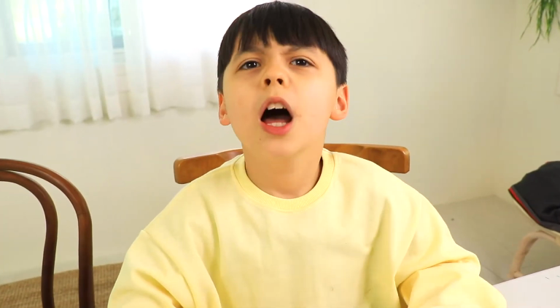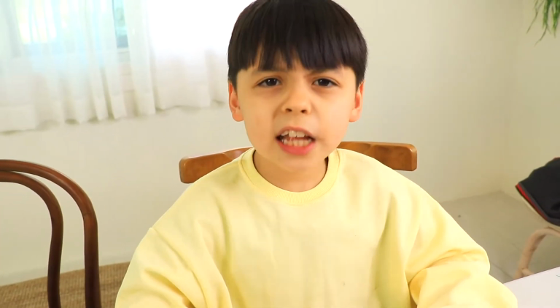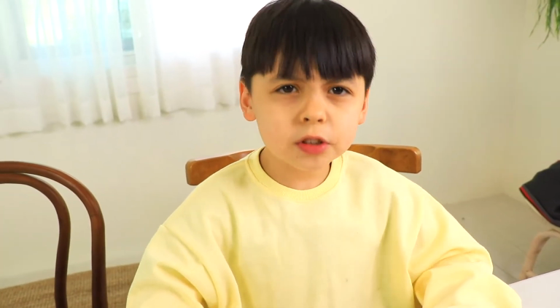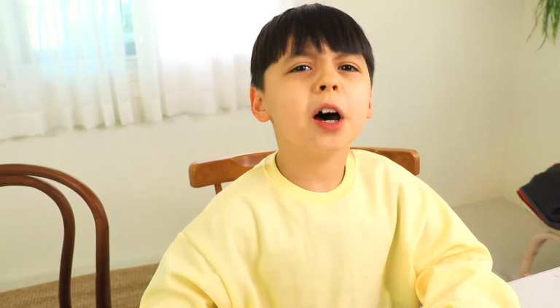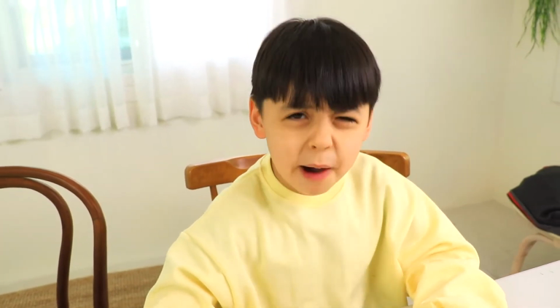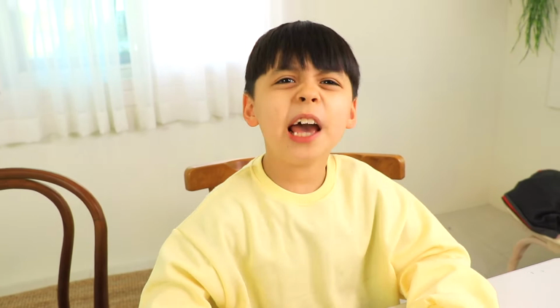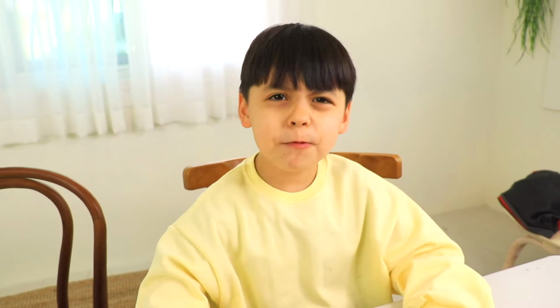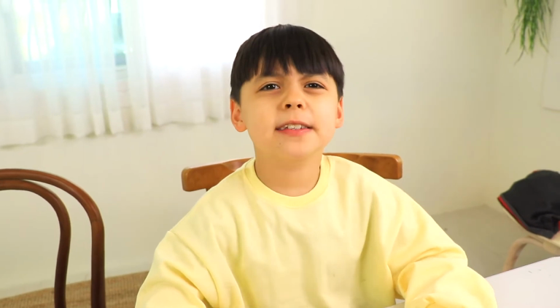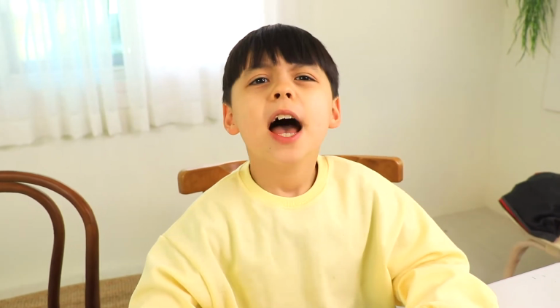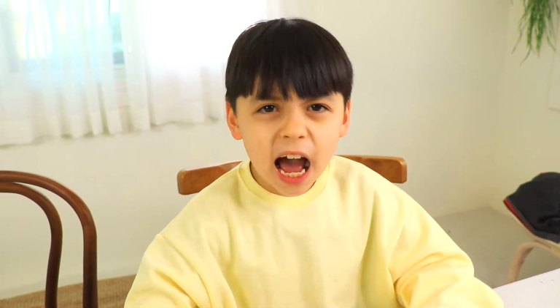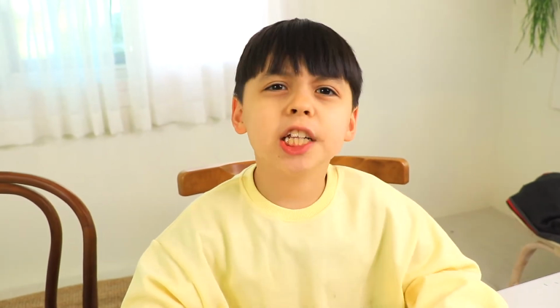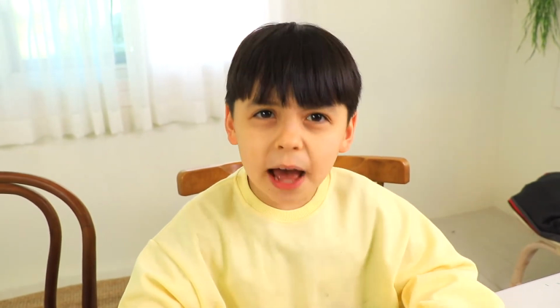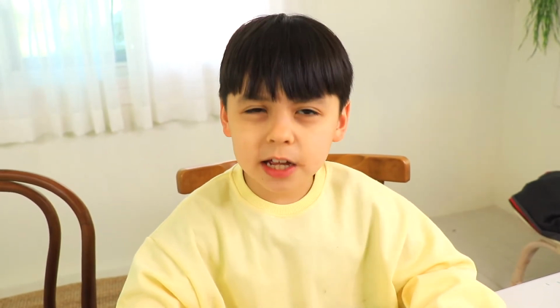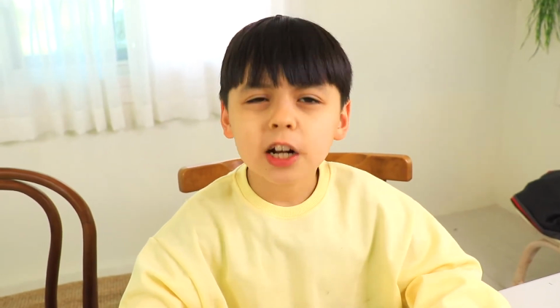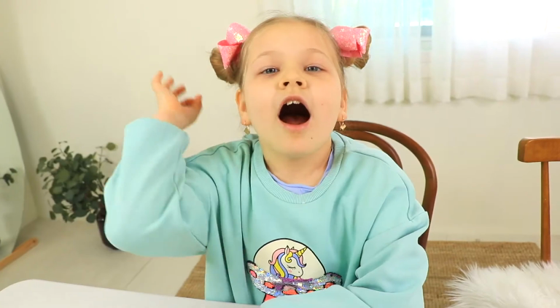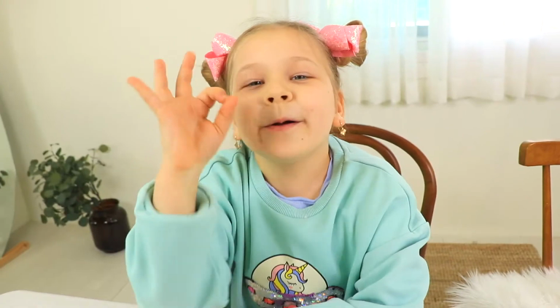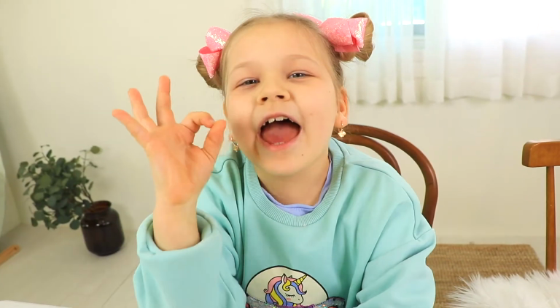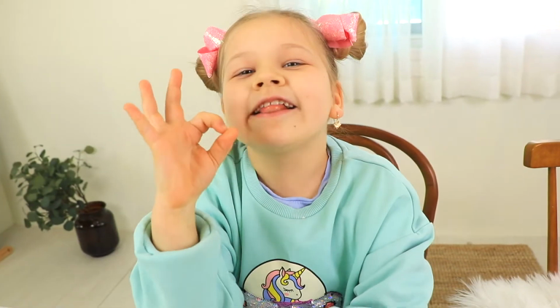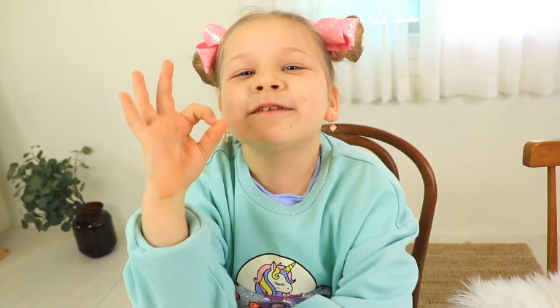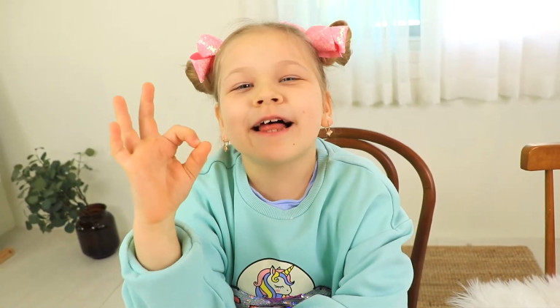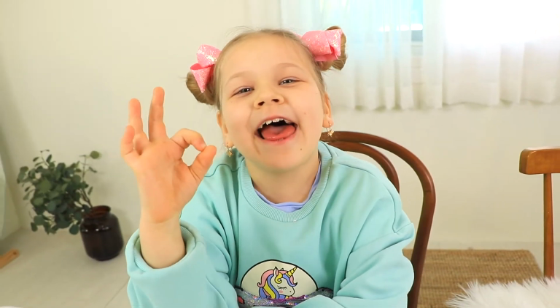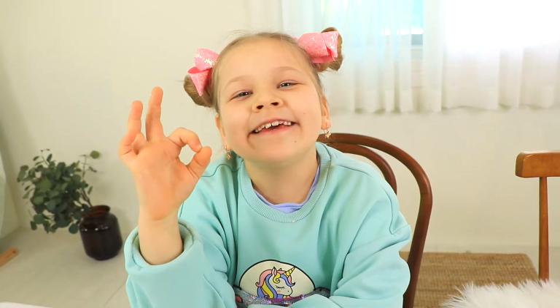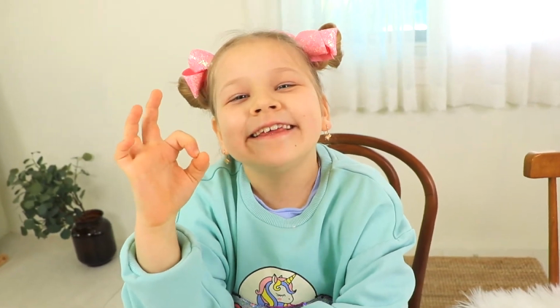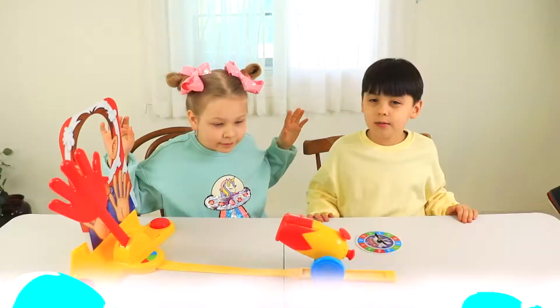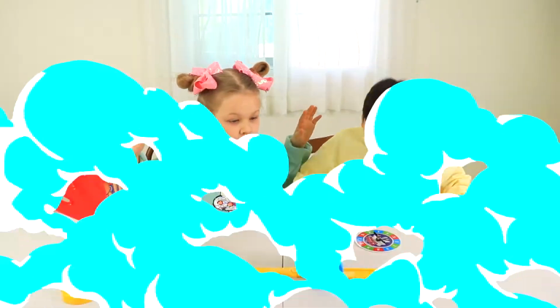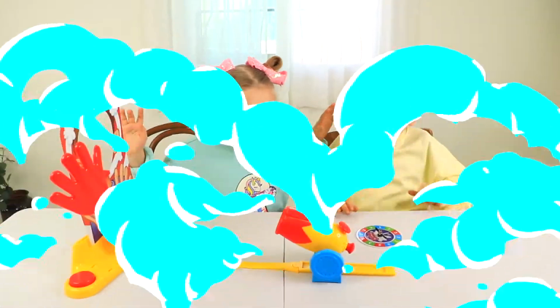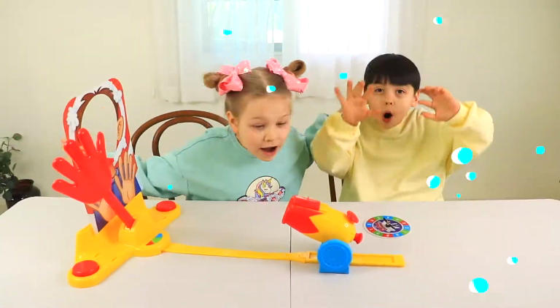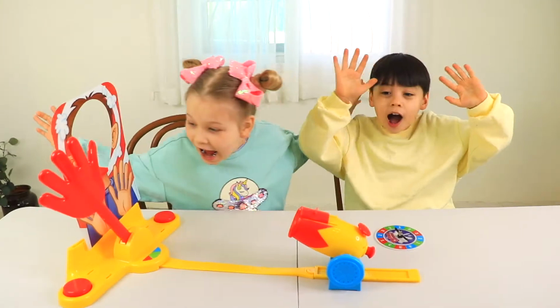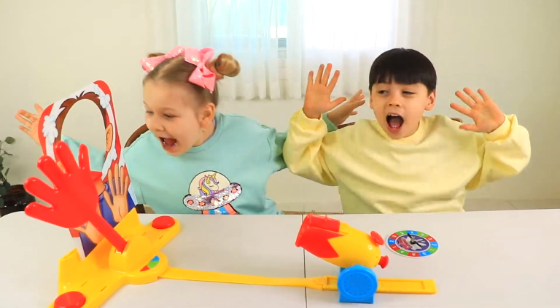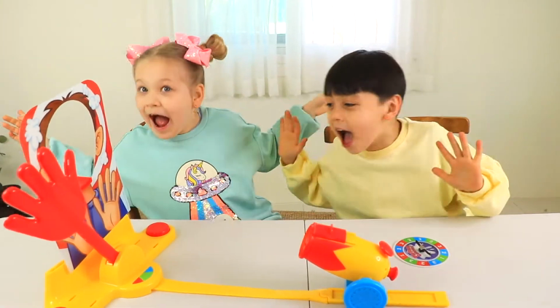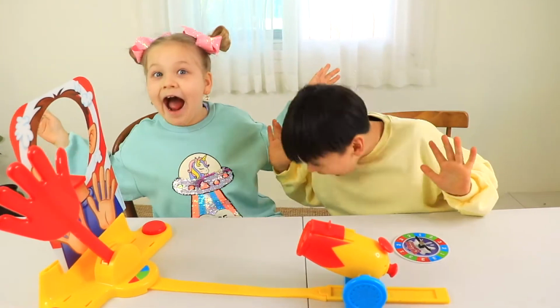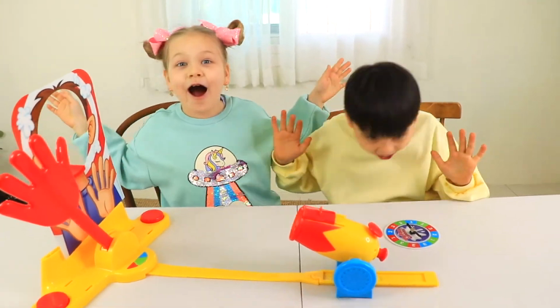Let's do the pie face cannon challenge! Let's play! Wow! Ooh, wow!